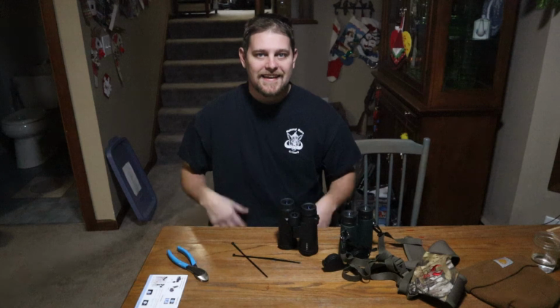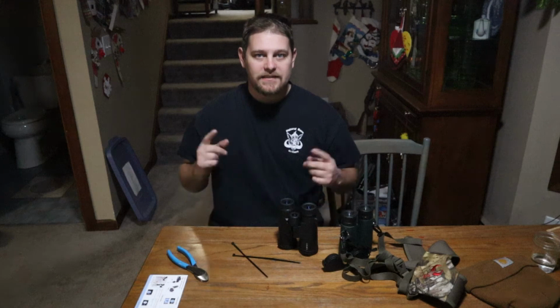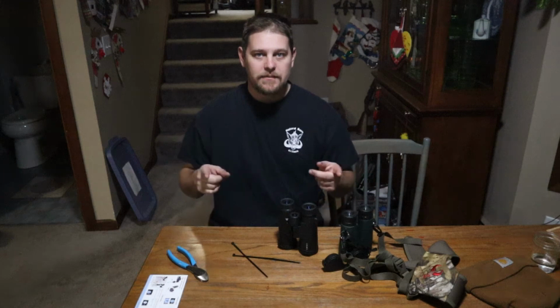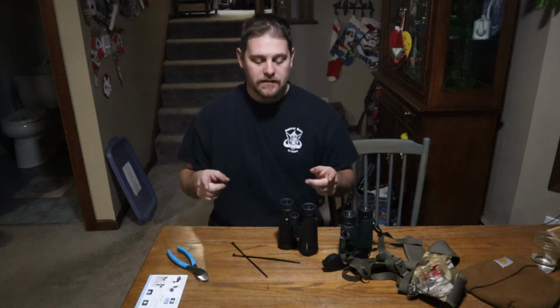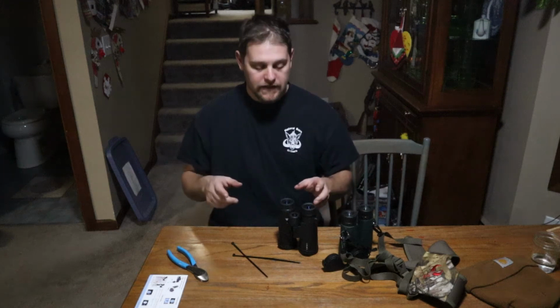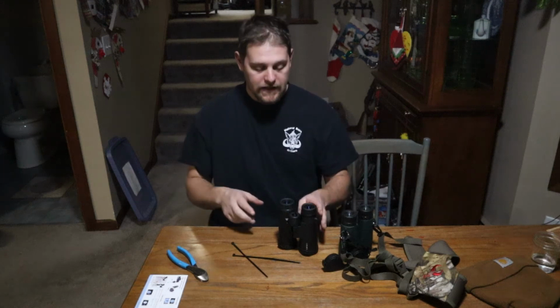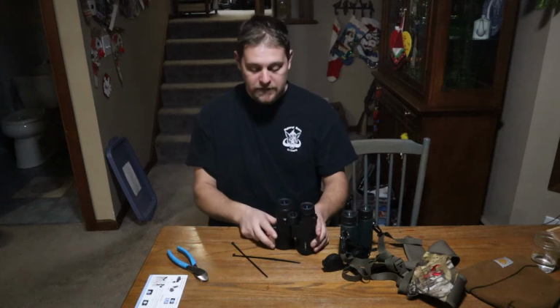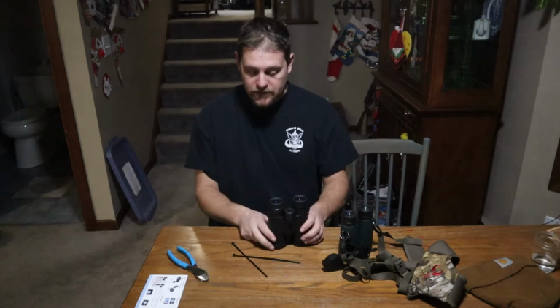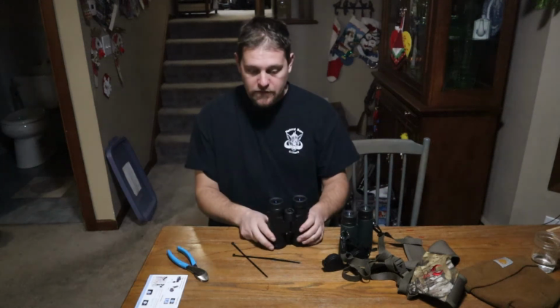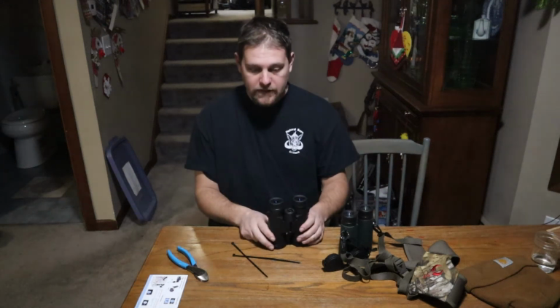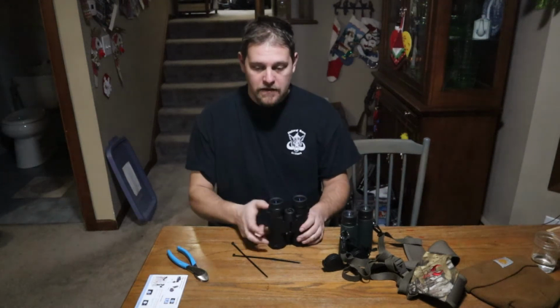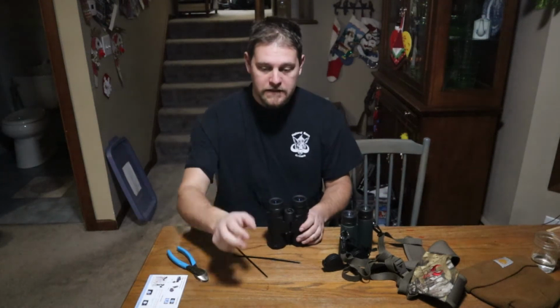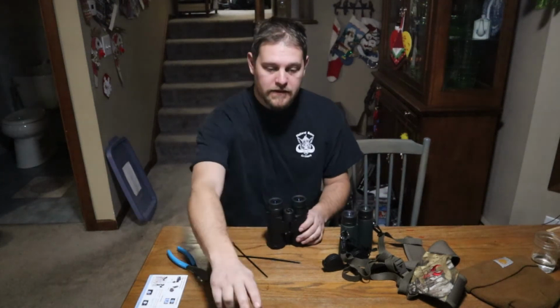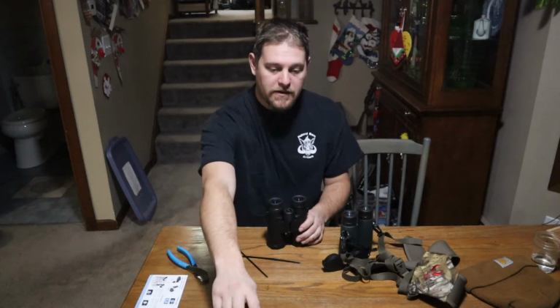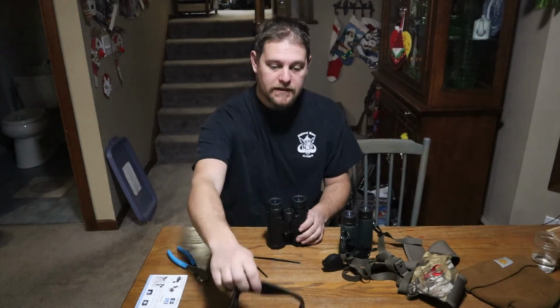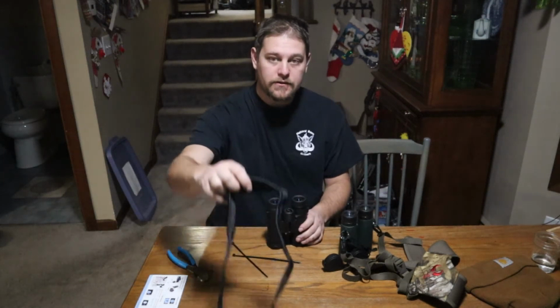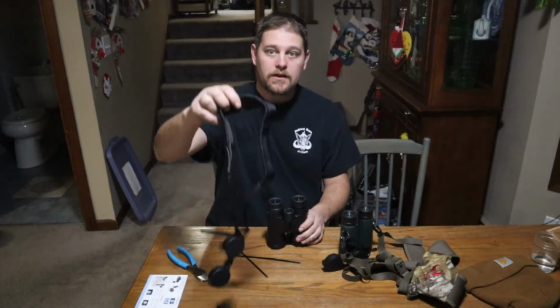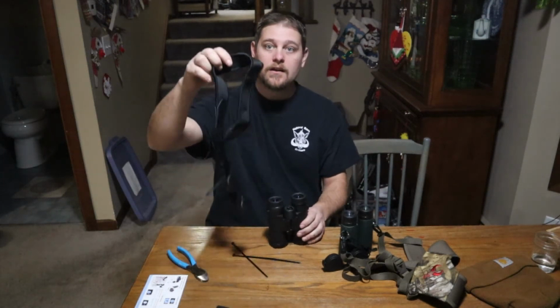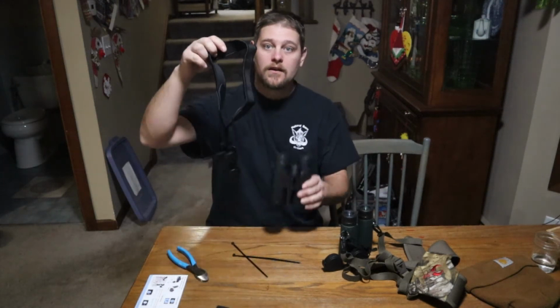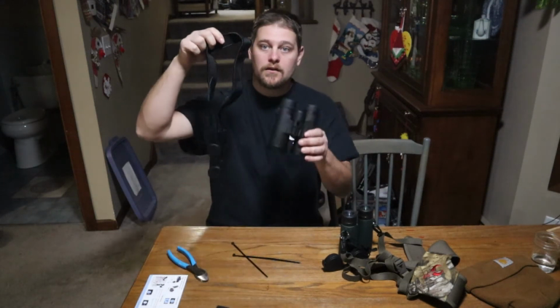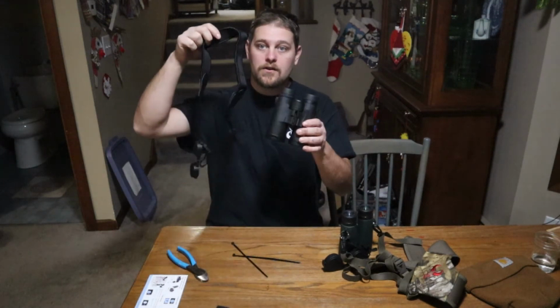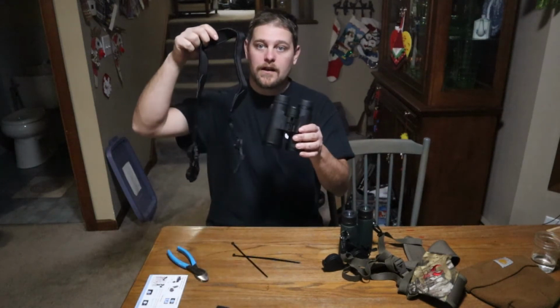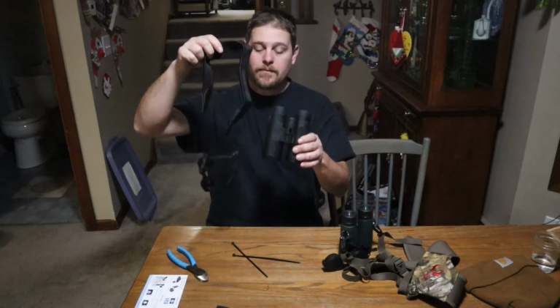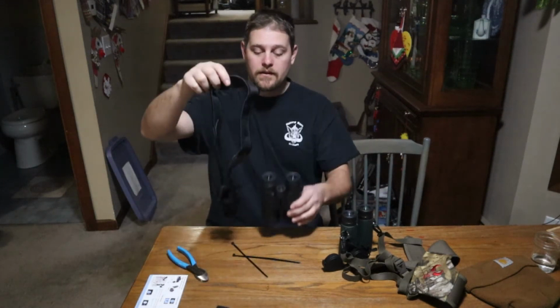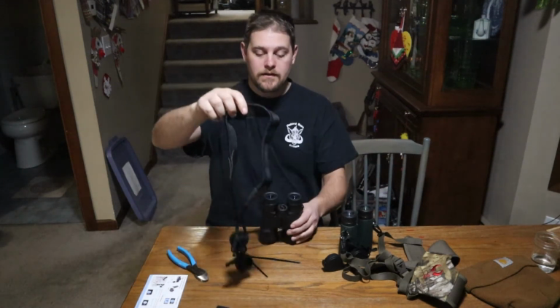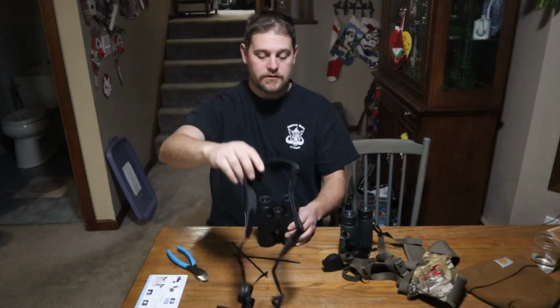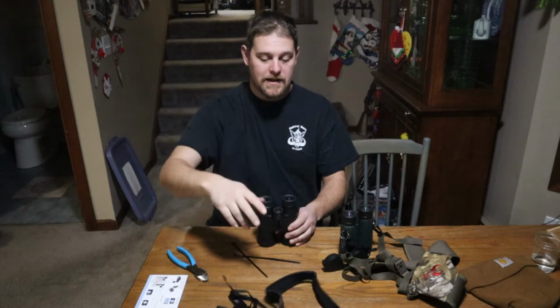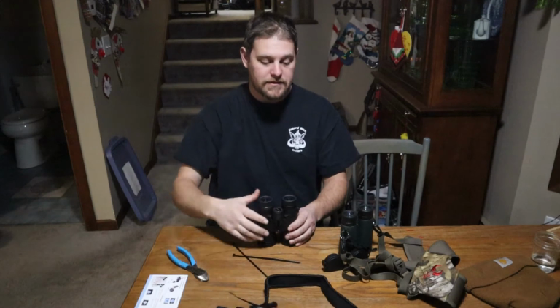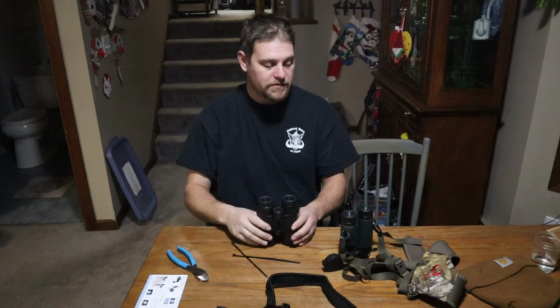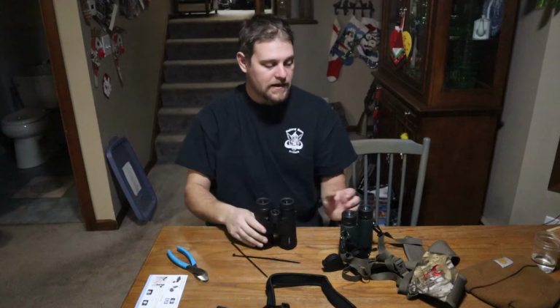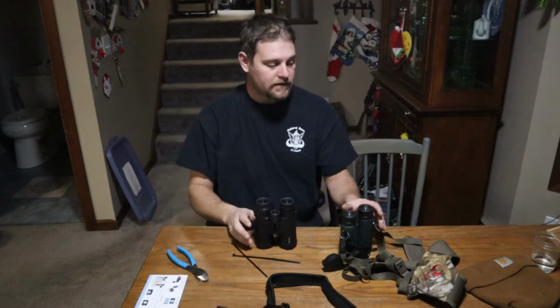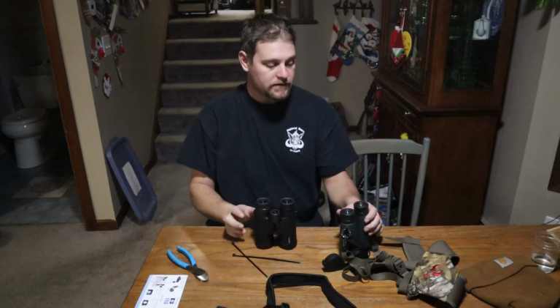Hey guys, Tim here. Today I'm going to show you a quick down and dirty way to hook up your strap to your binoculars.